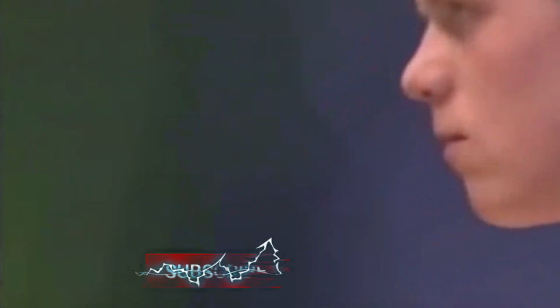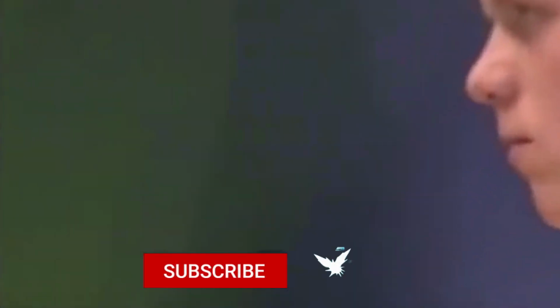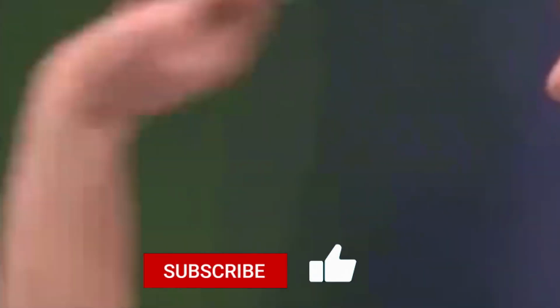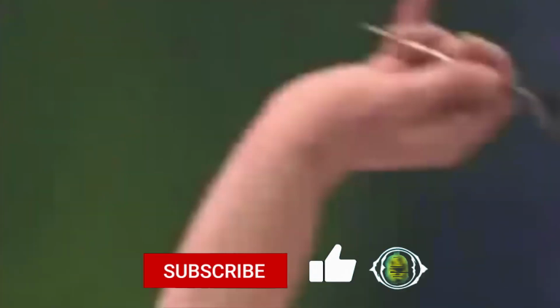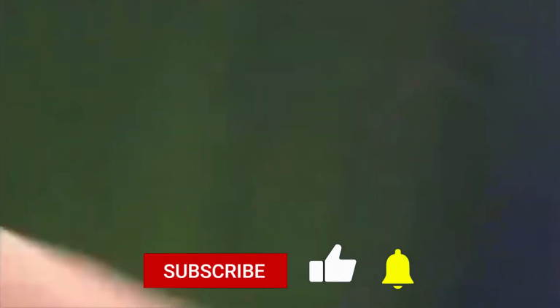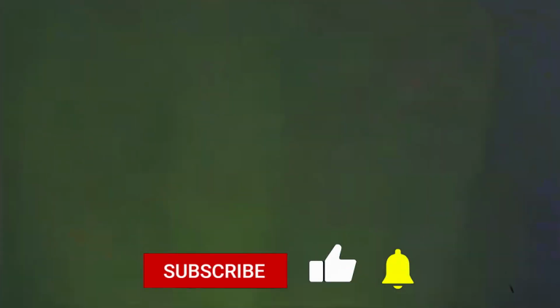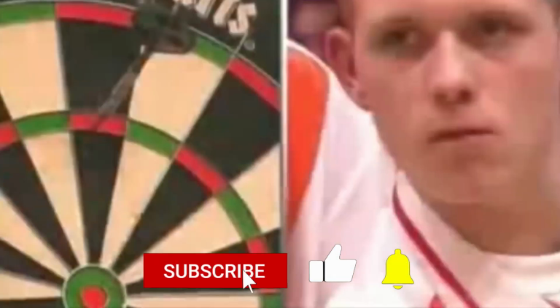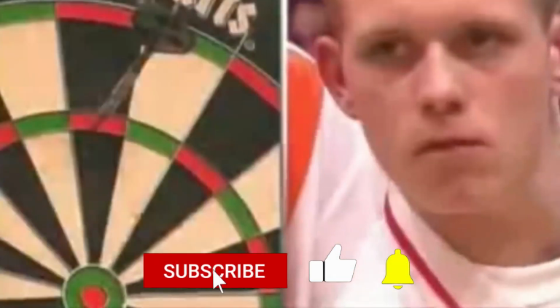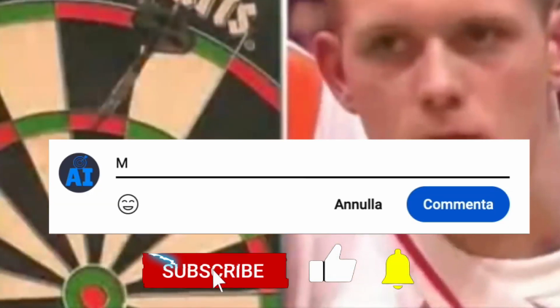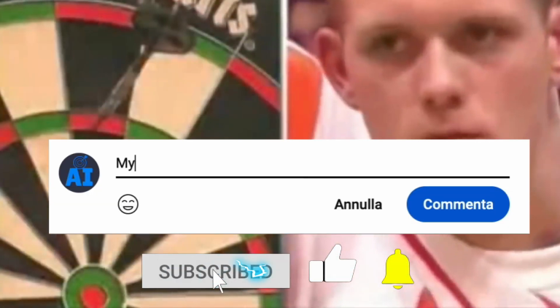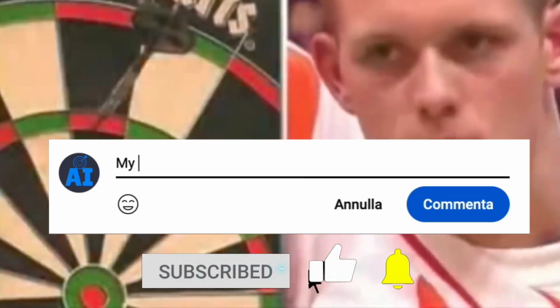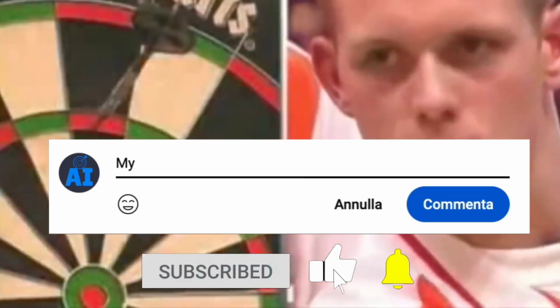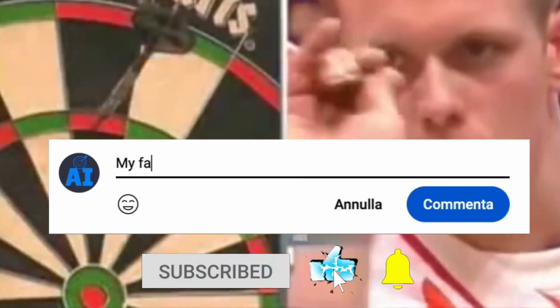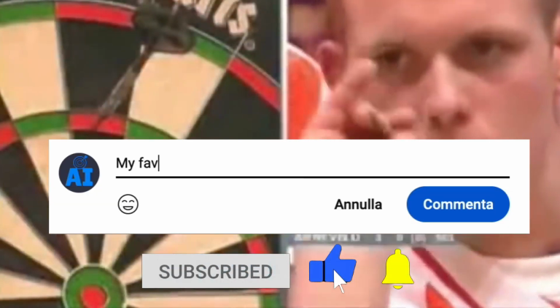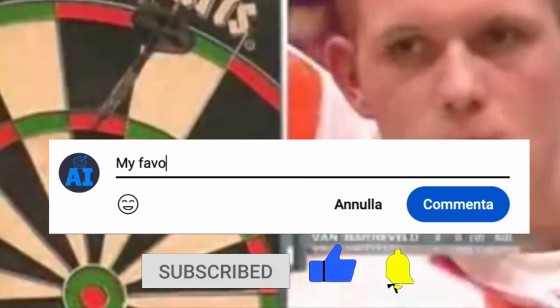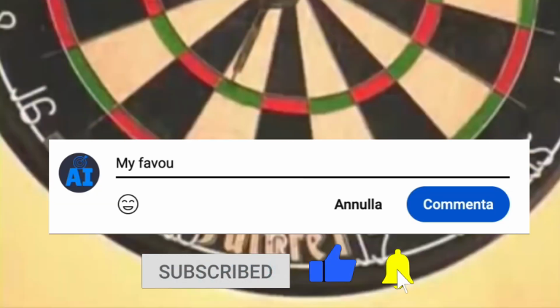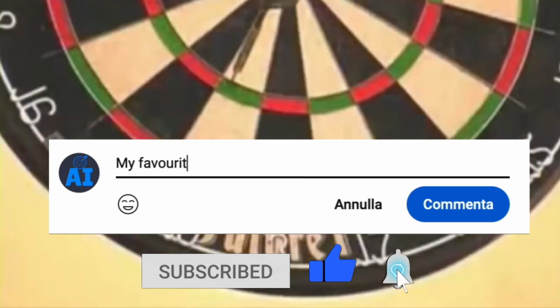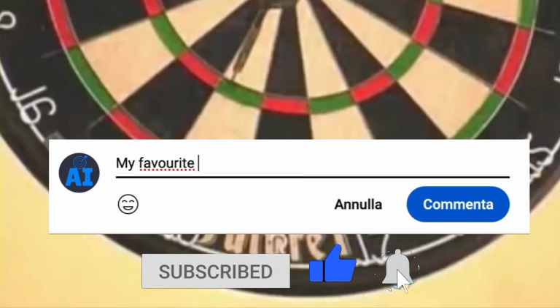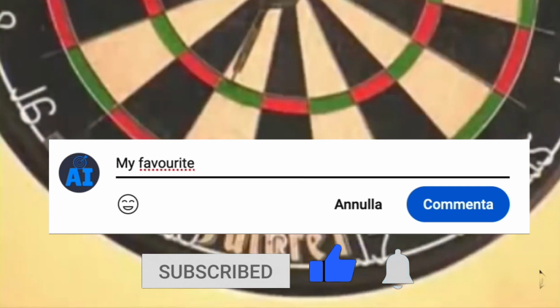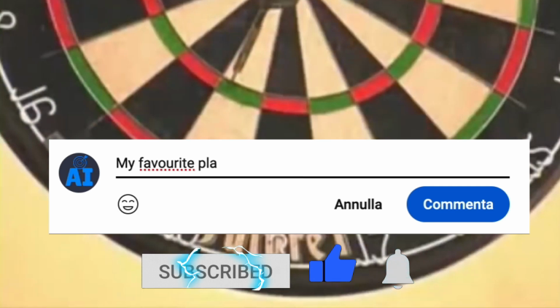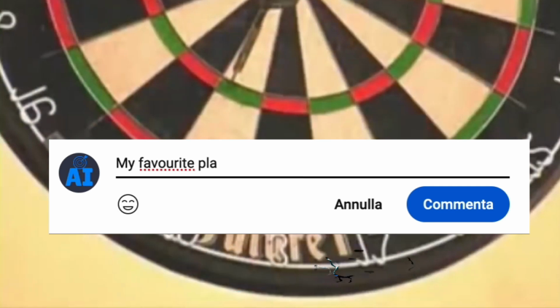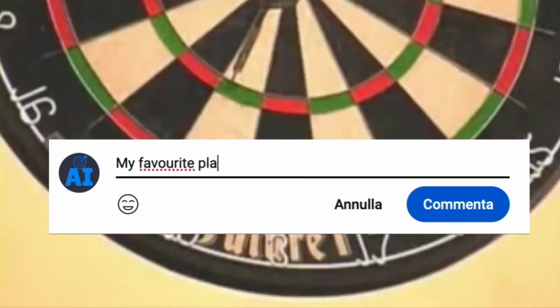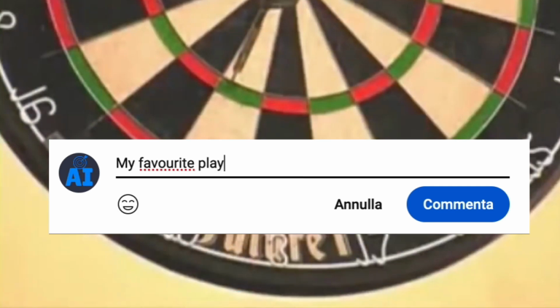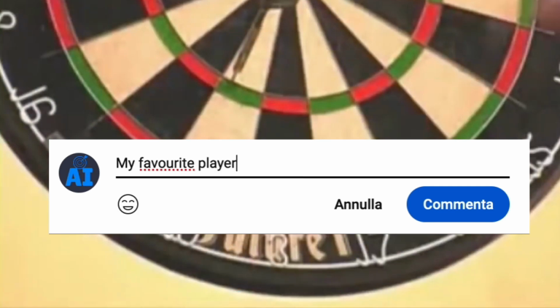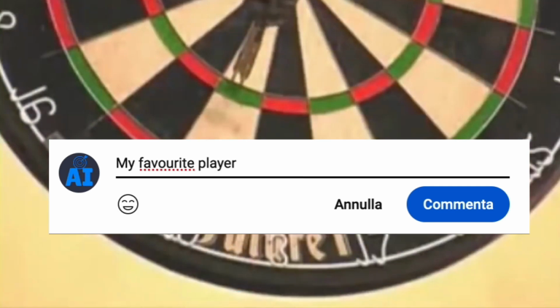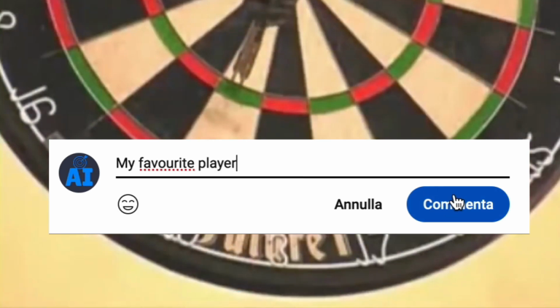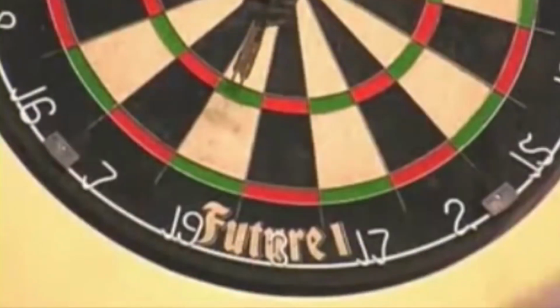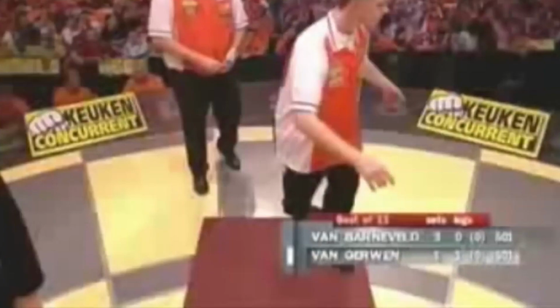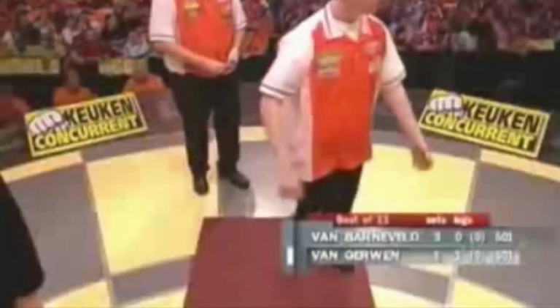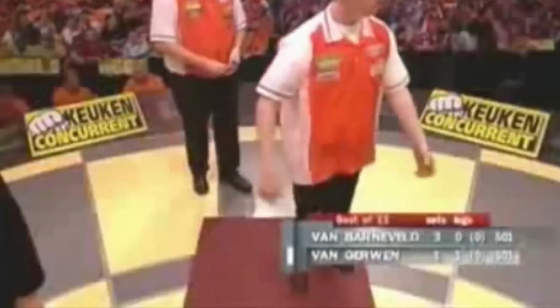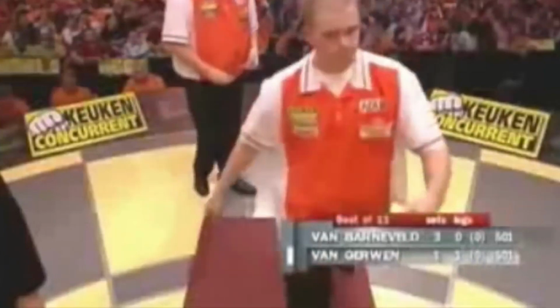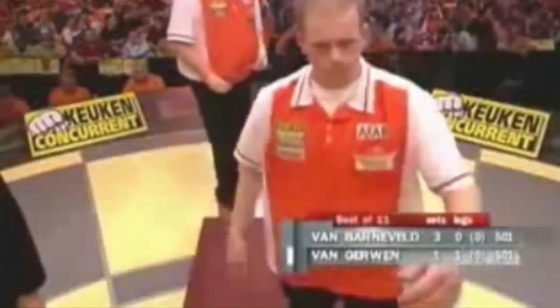That's all, thank you for watching the video. Write in the comments the name of the next player to be analysed.